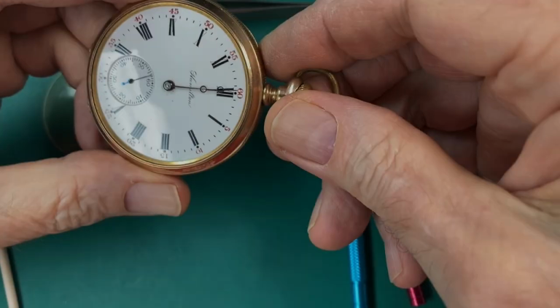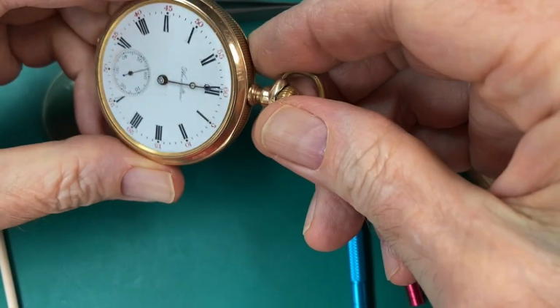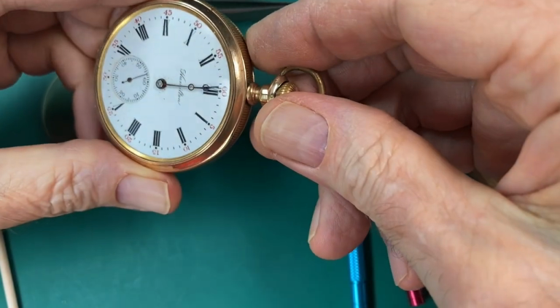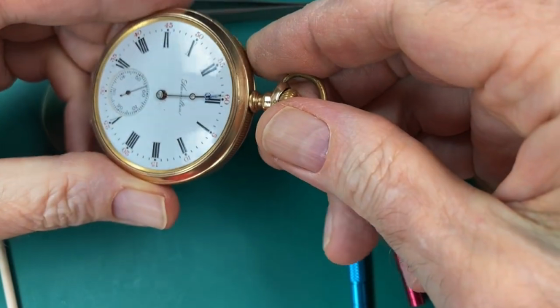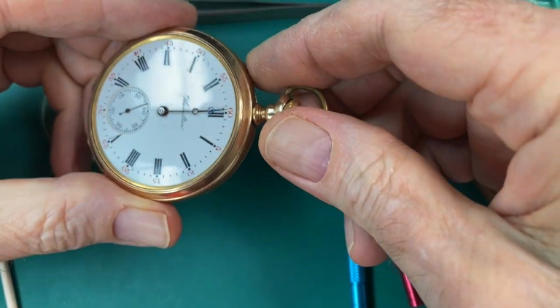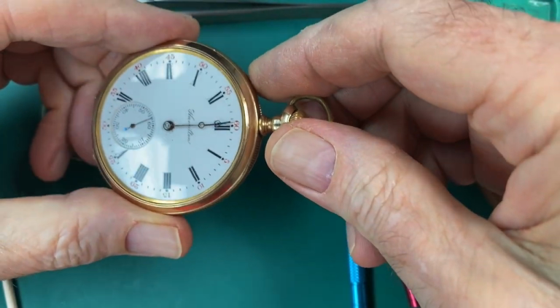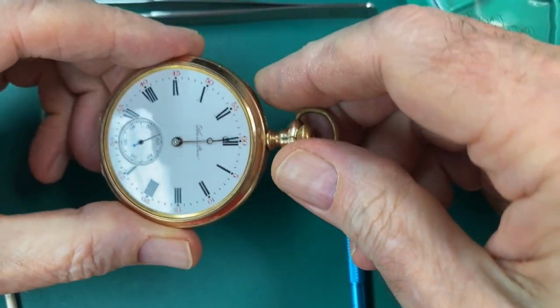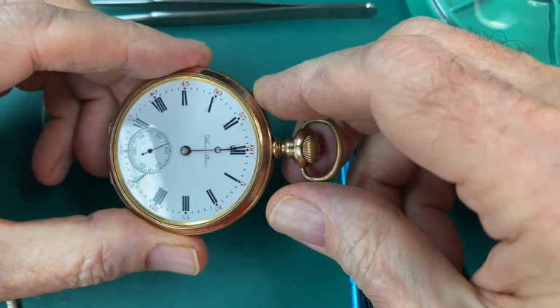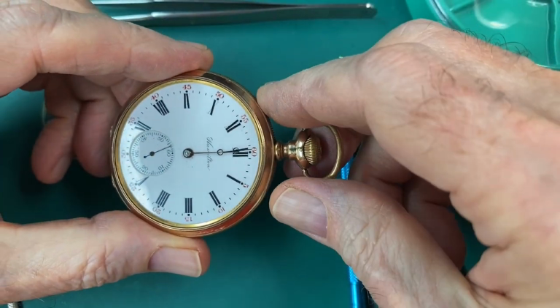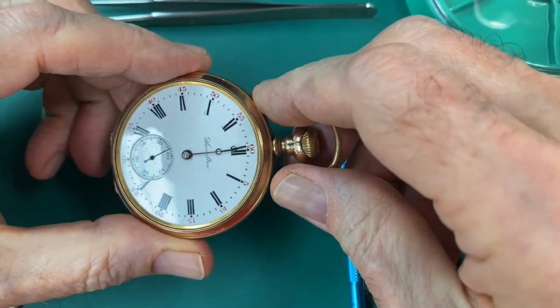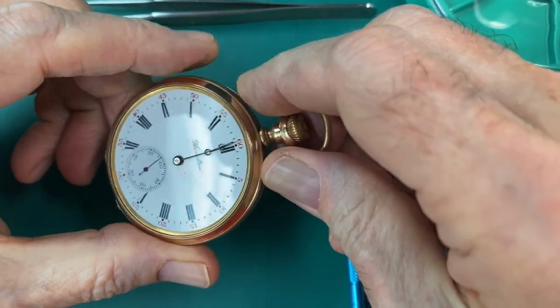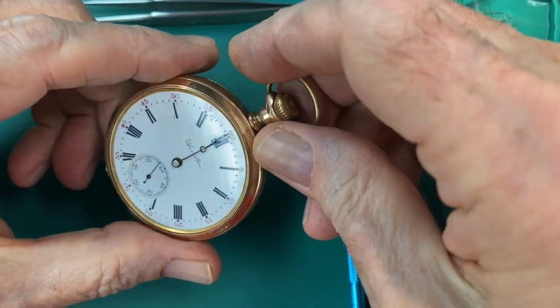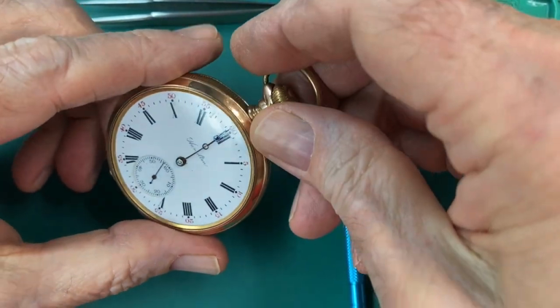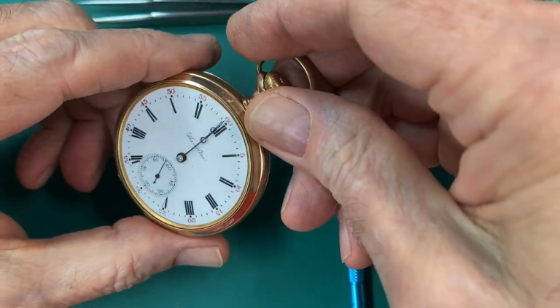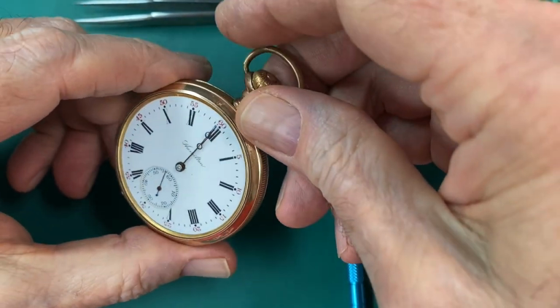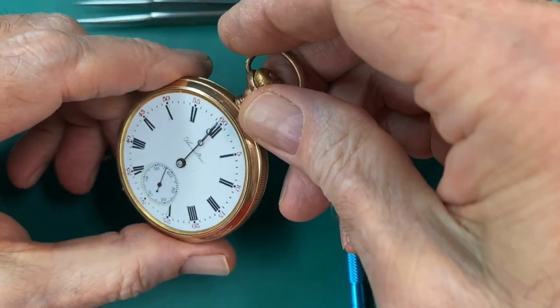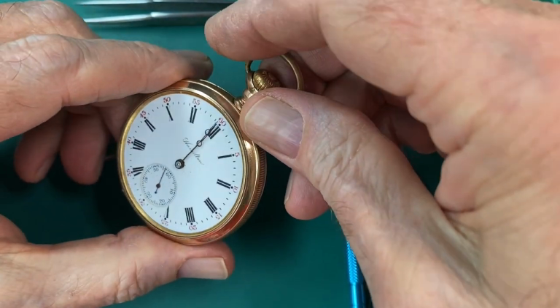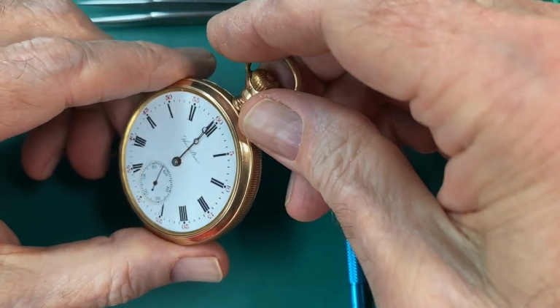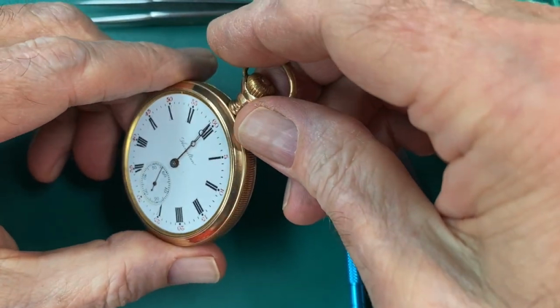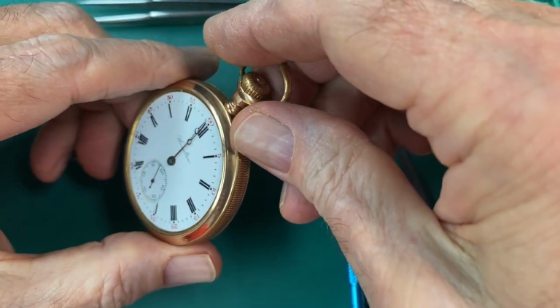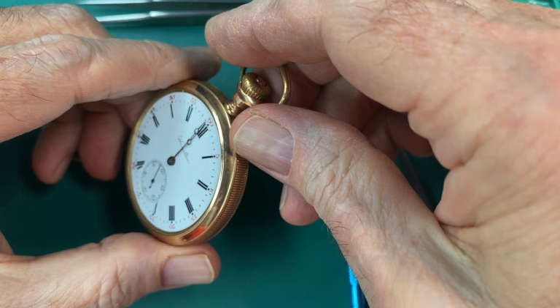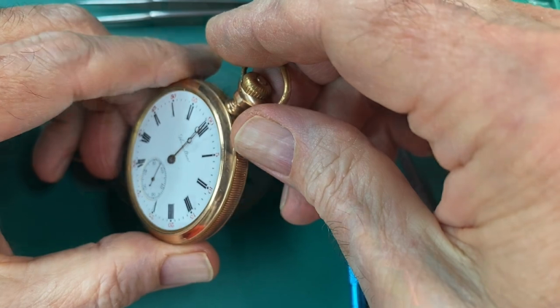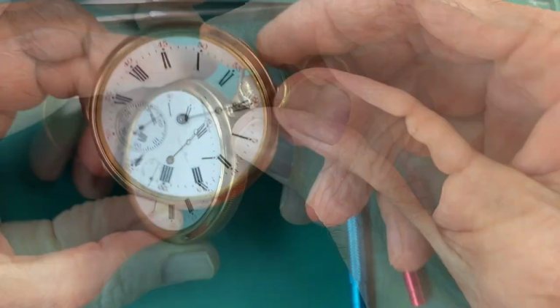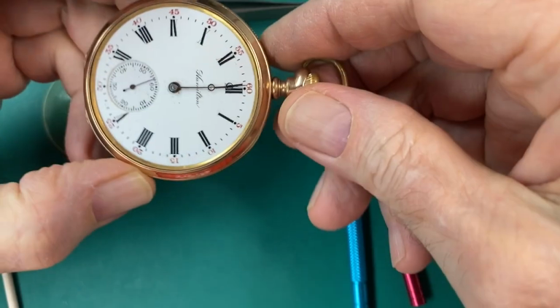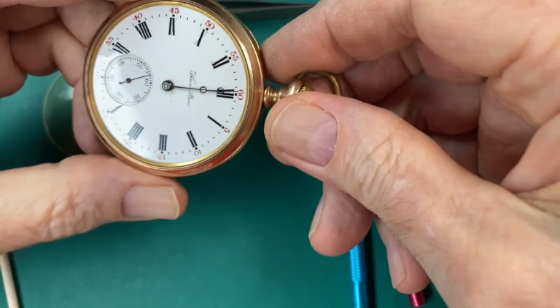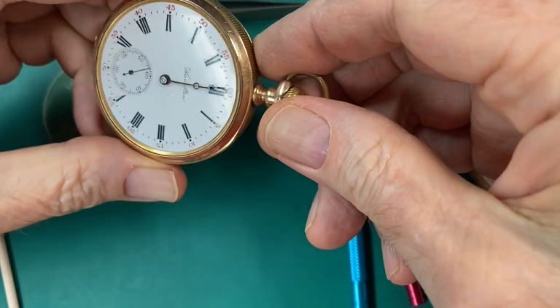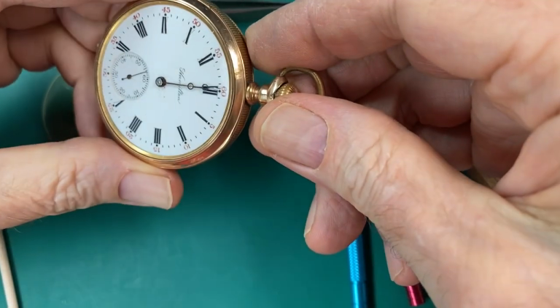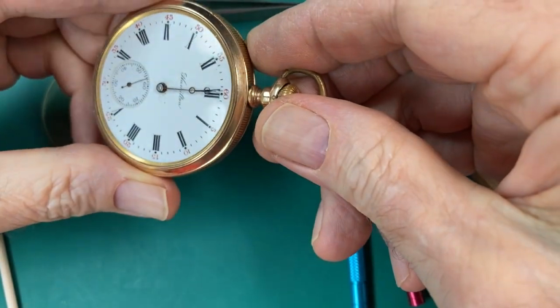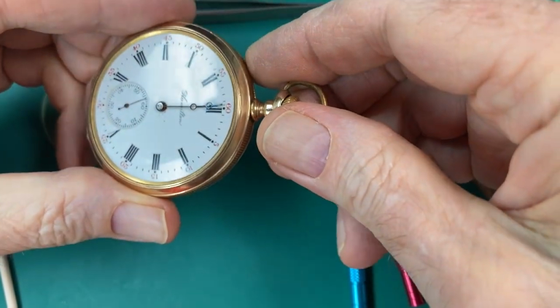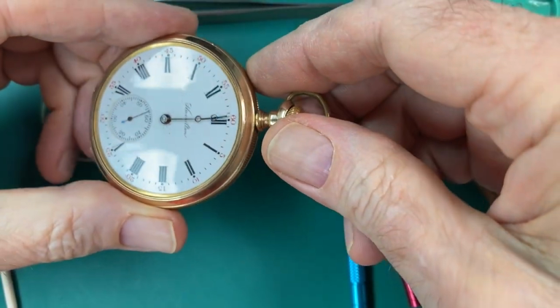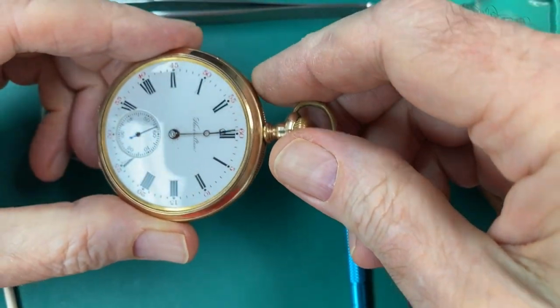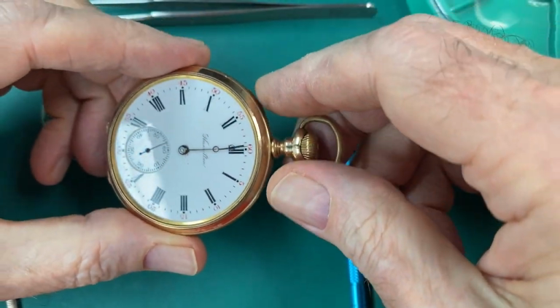Hey, welcome to my channel. Are you a fan of antique pocket watches? Well, if you are, you're at the right place.